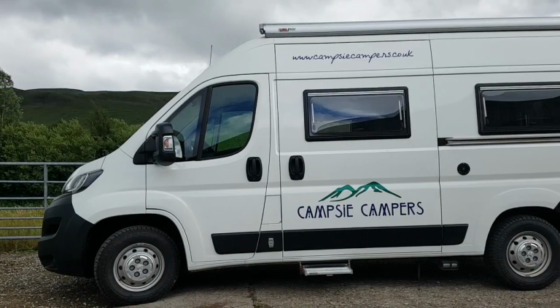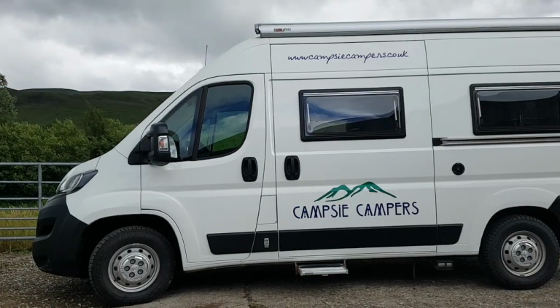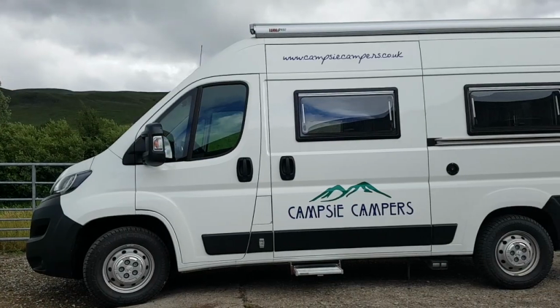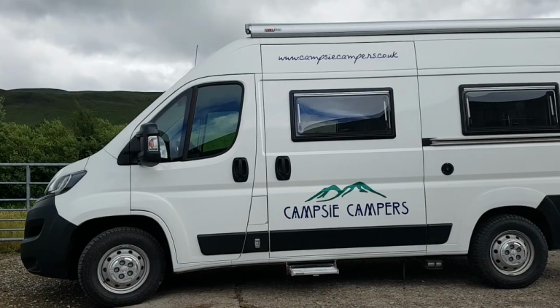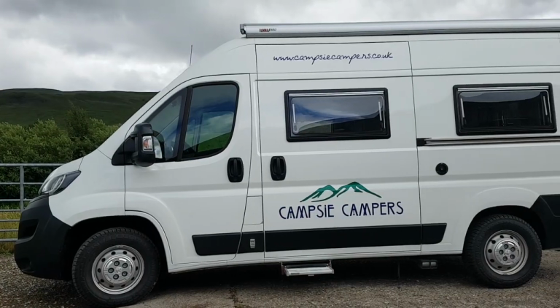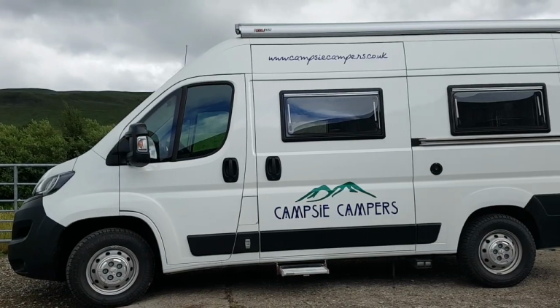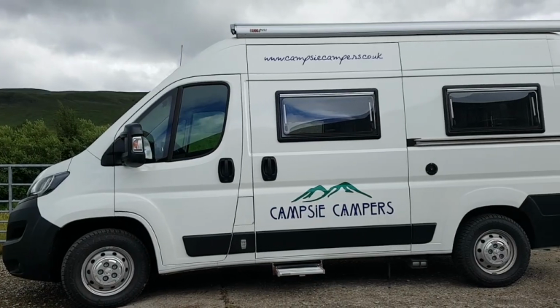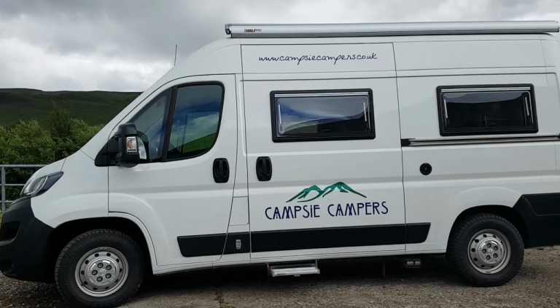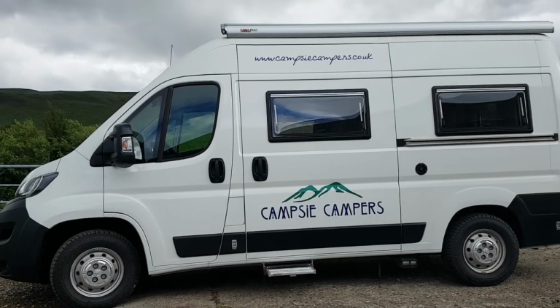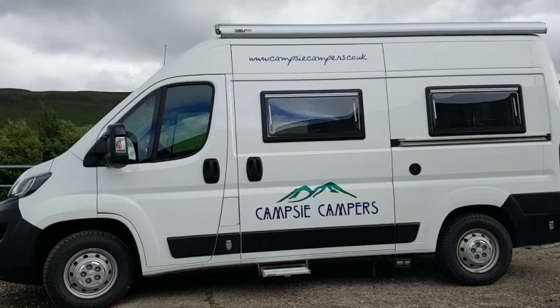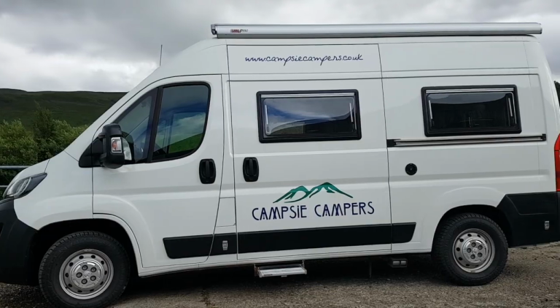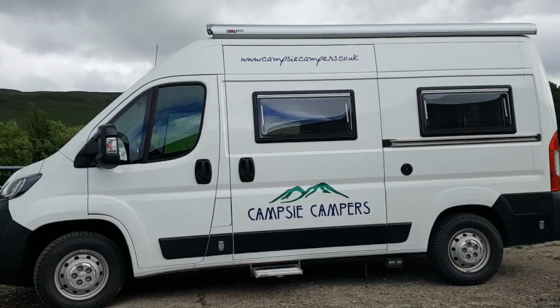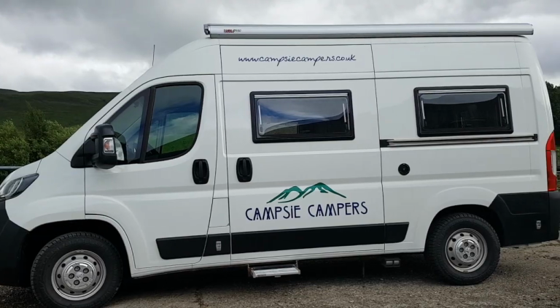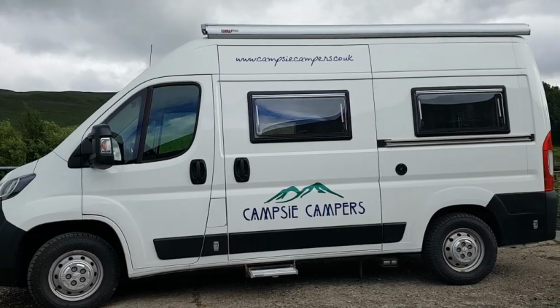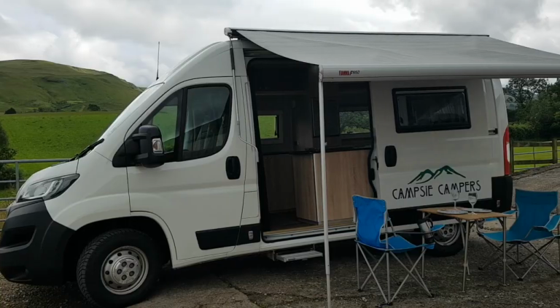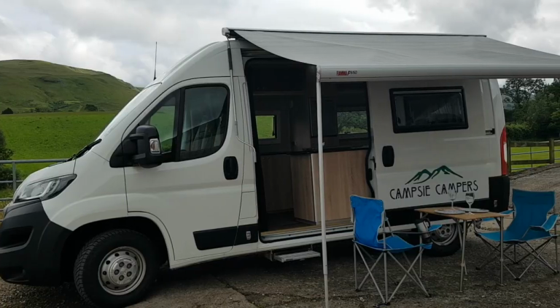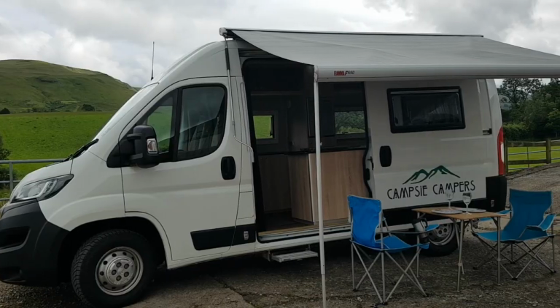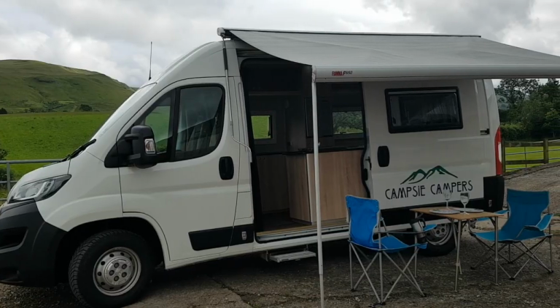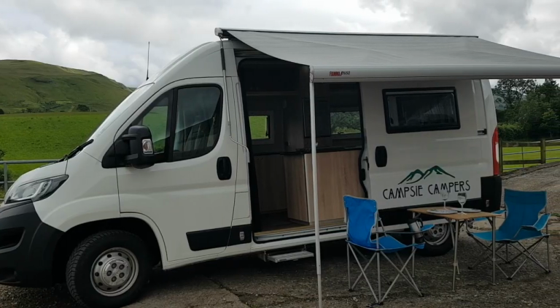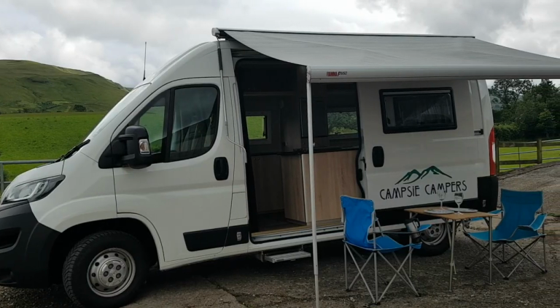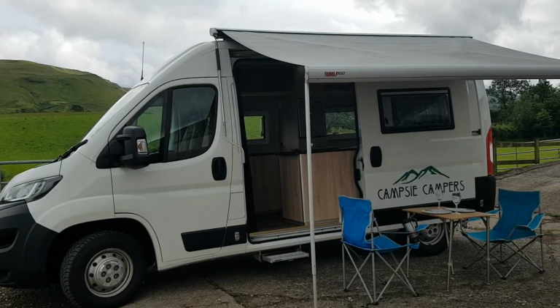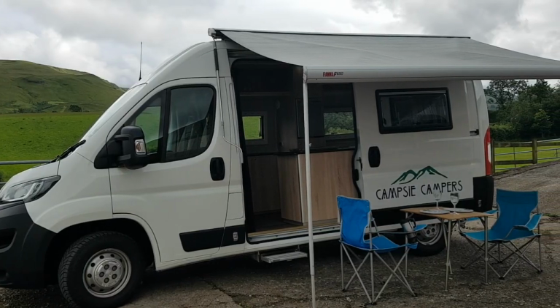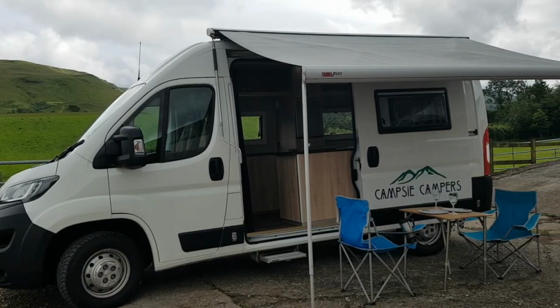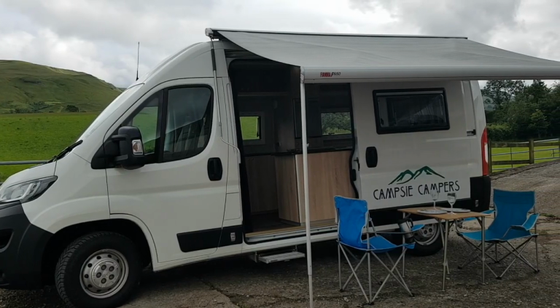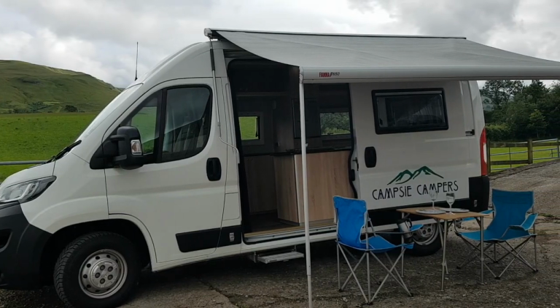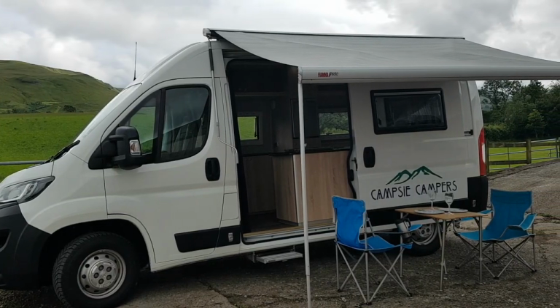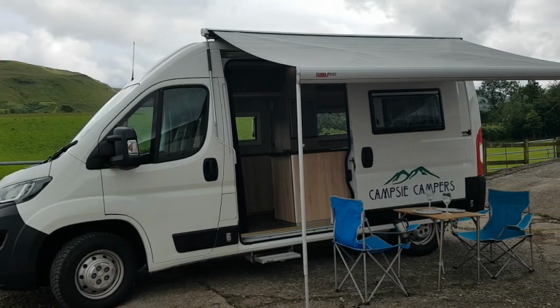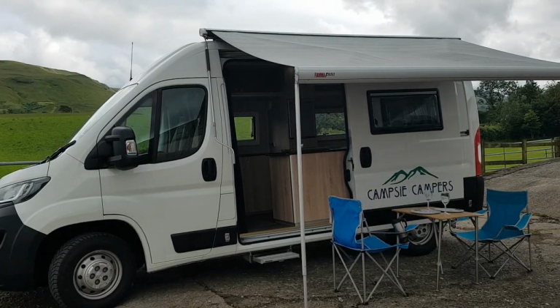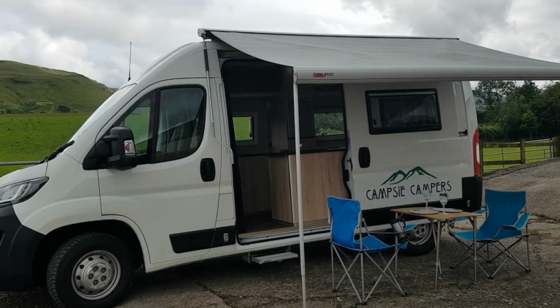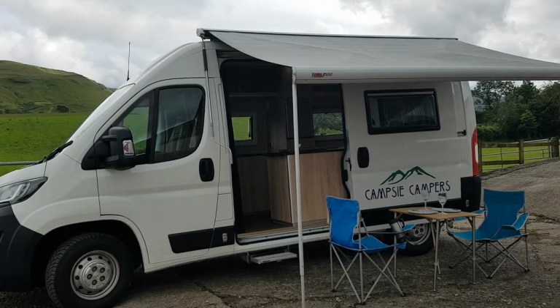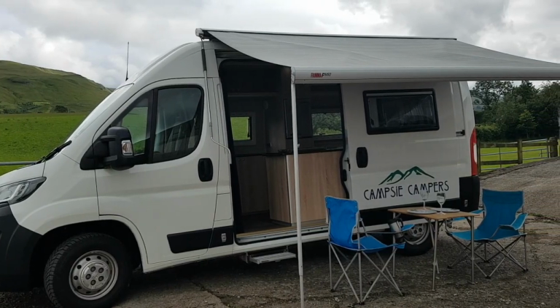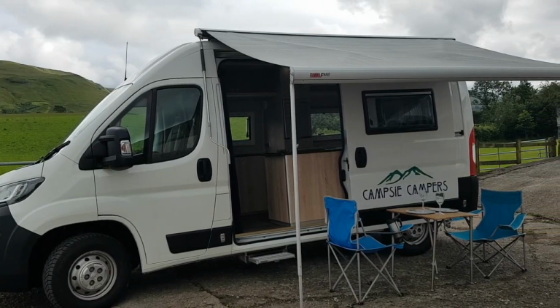Enjoy your uniquely designed Peugeot campervan adventures with Campsy Campers.